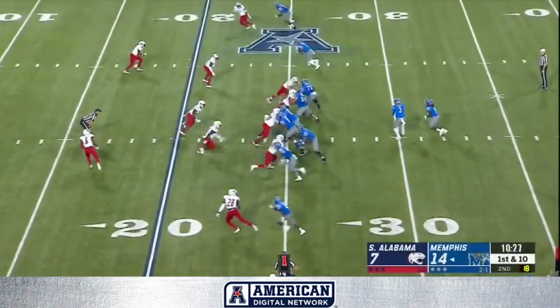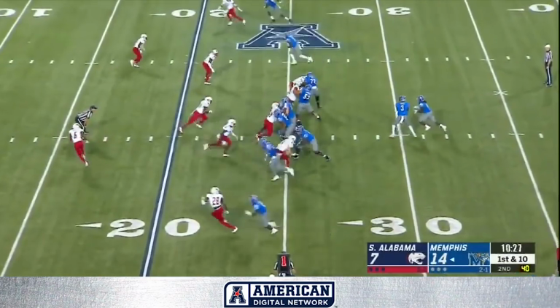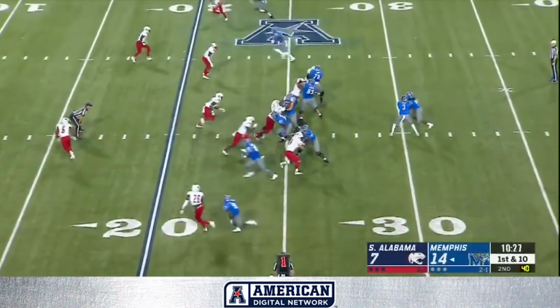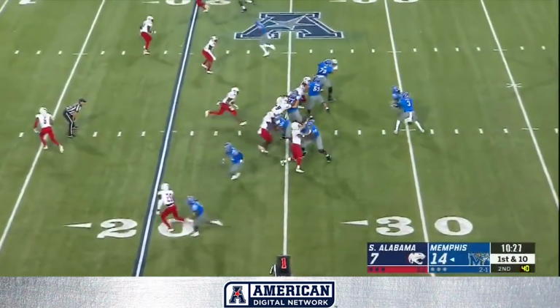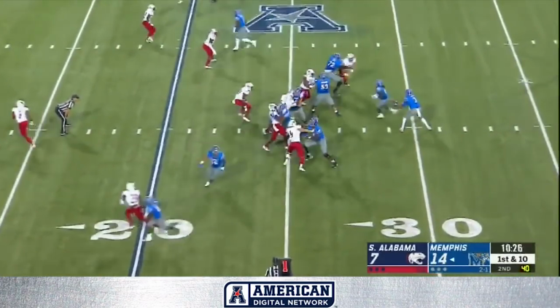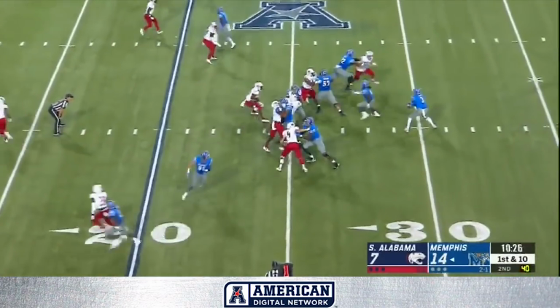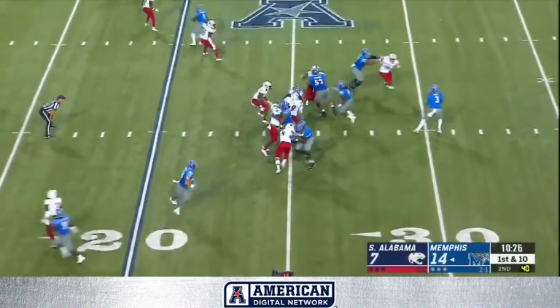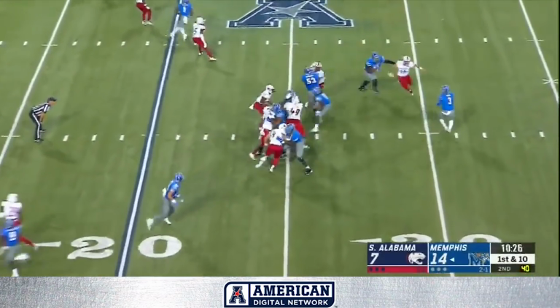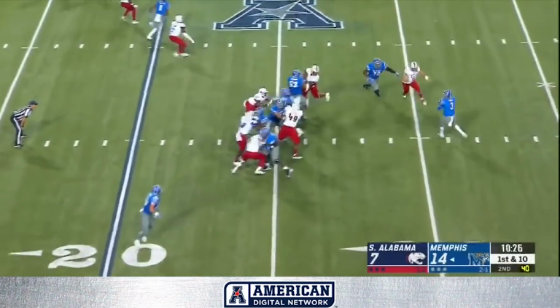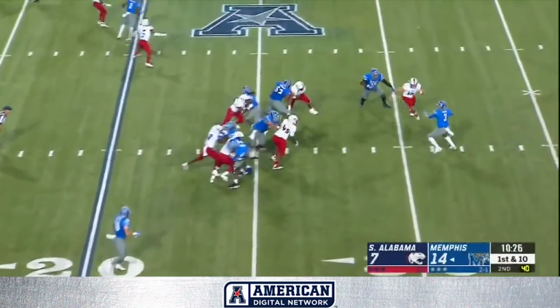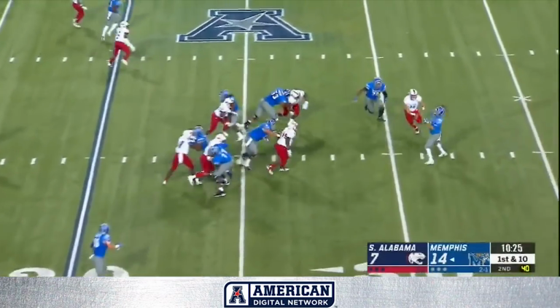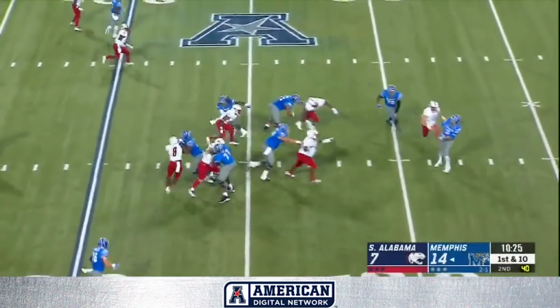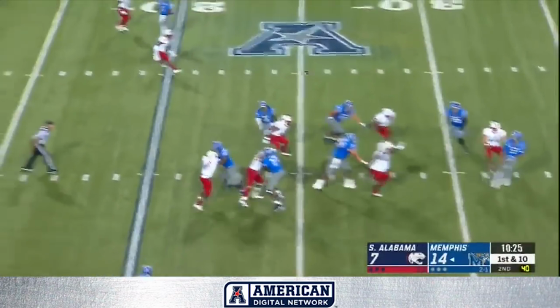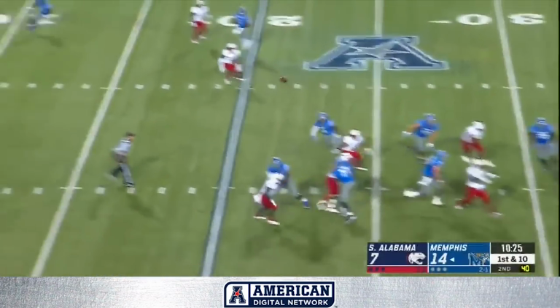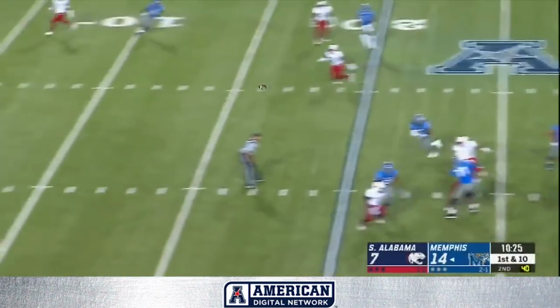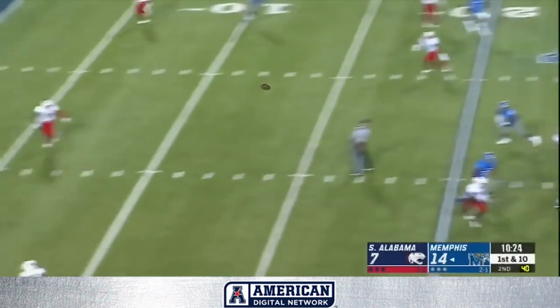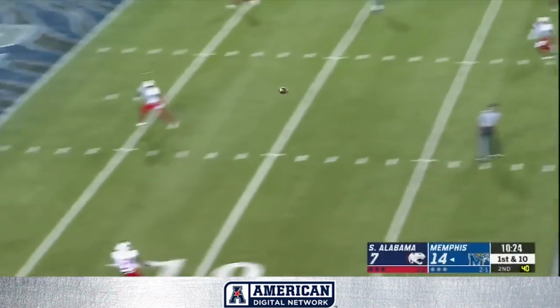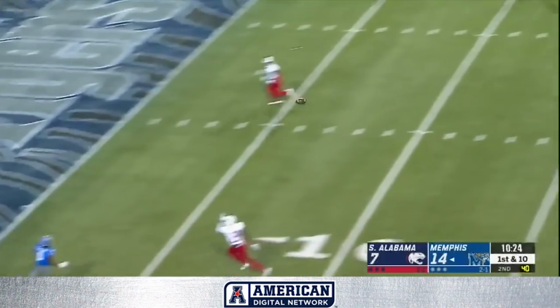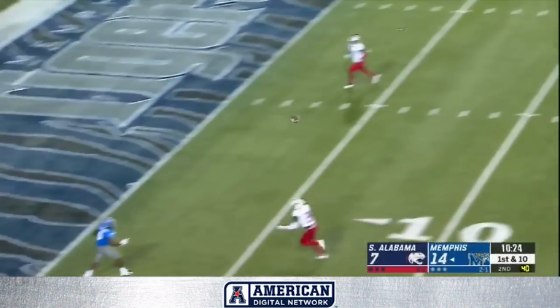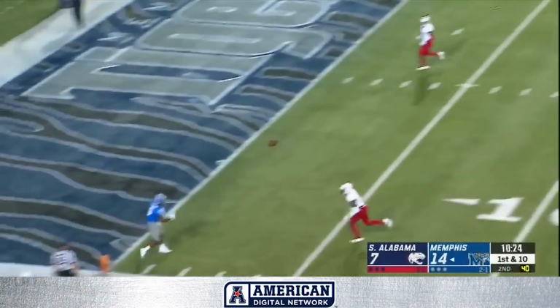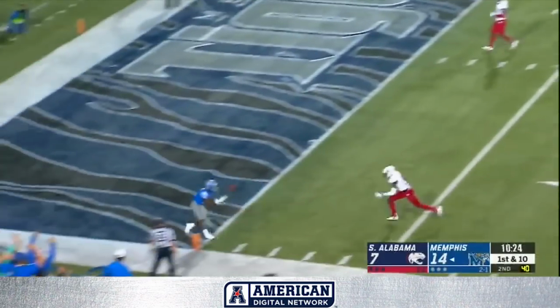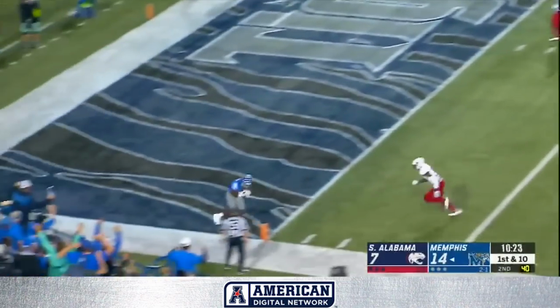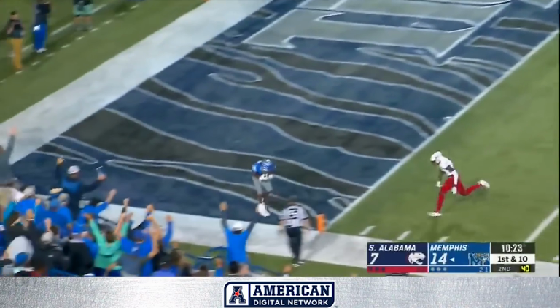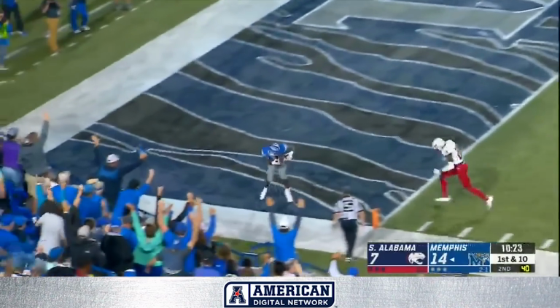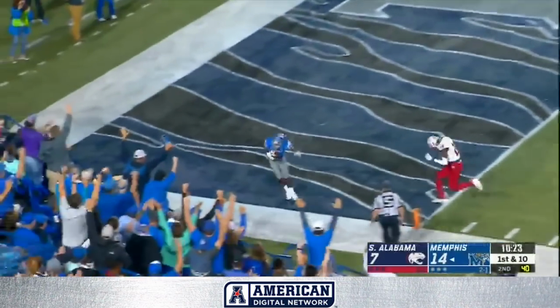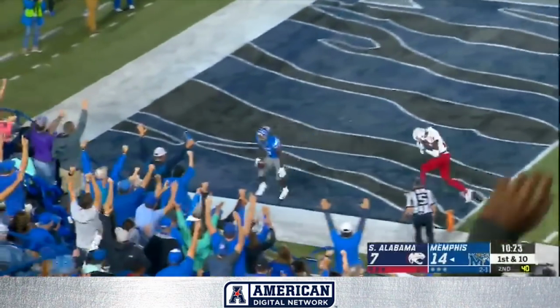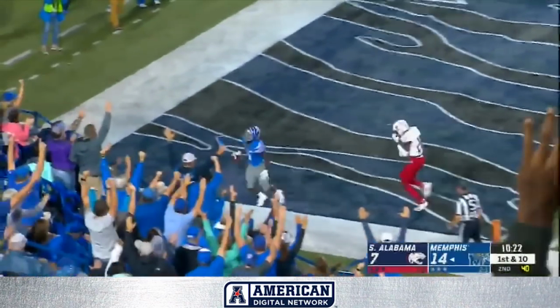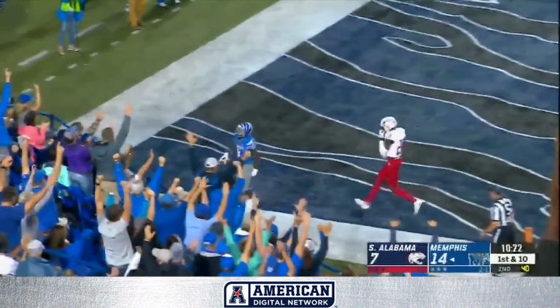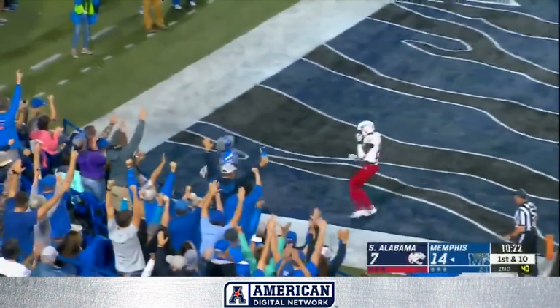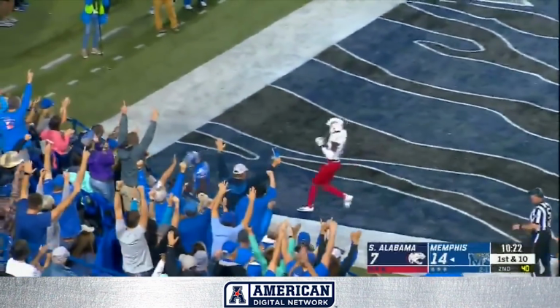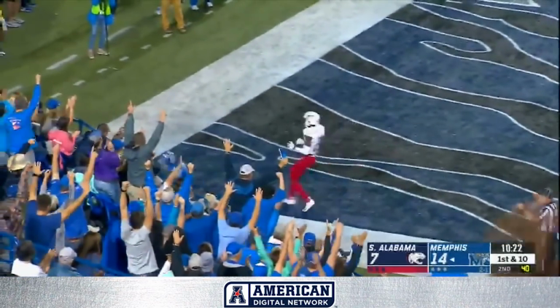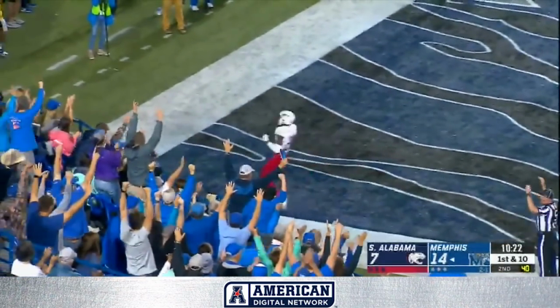Tigers again on the move. White play action, end zone touchdown, Tigers.